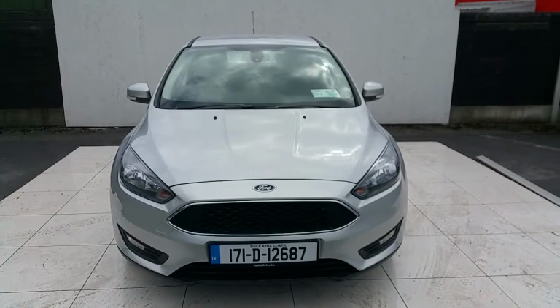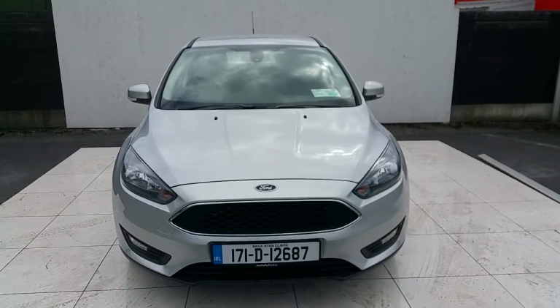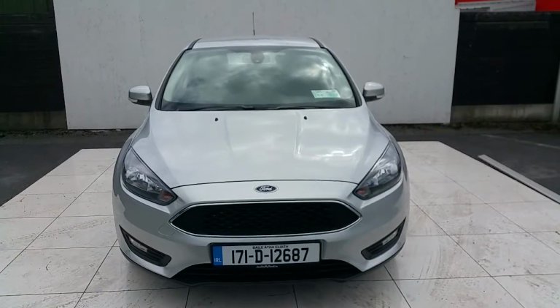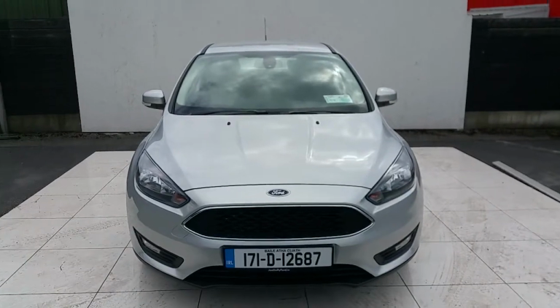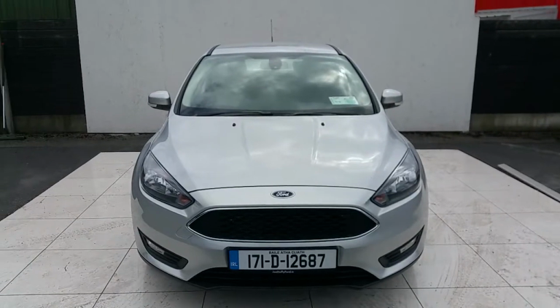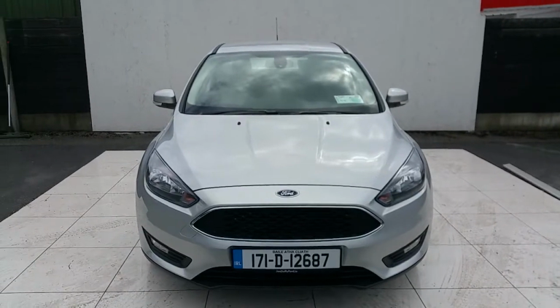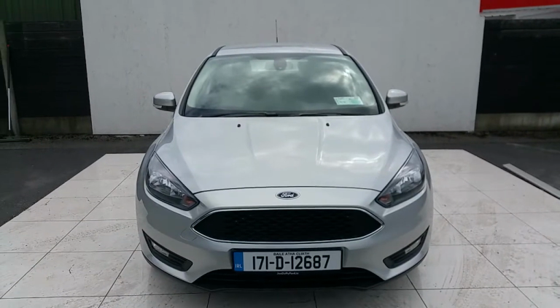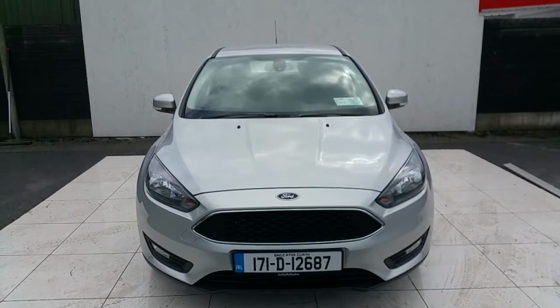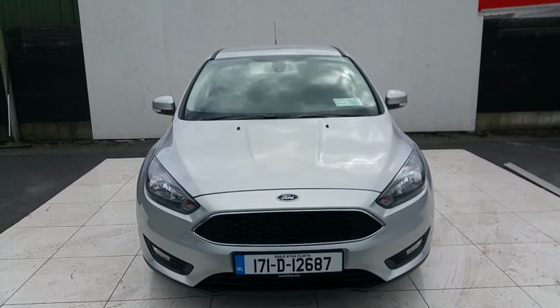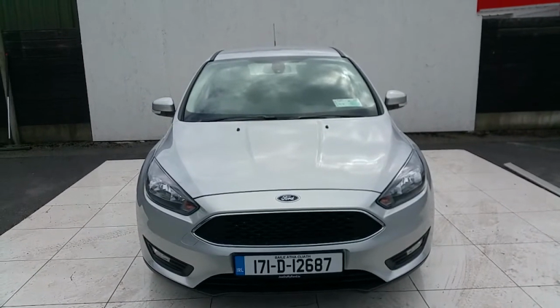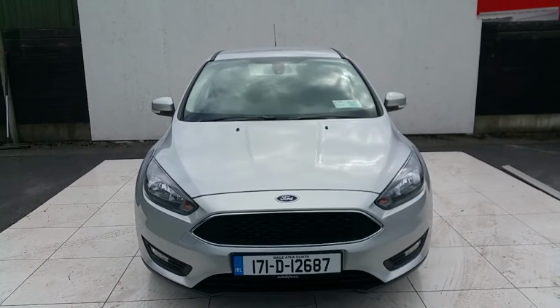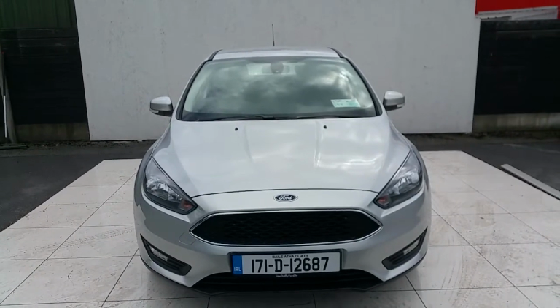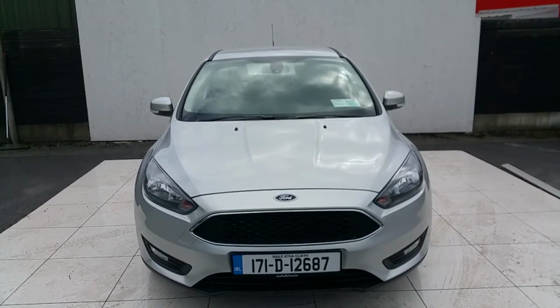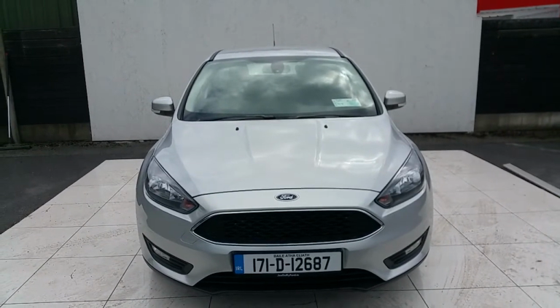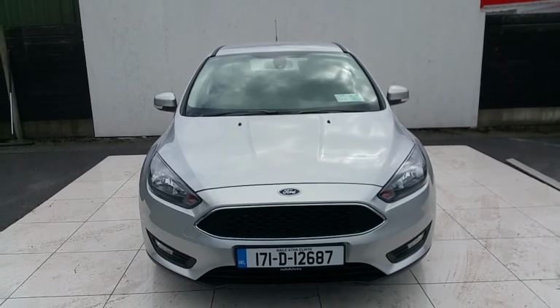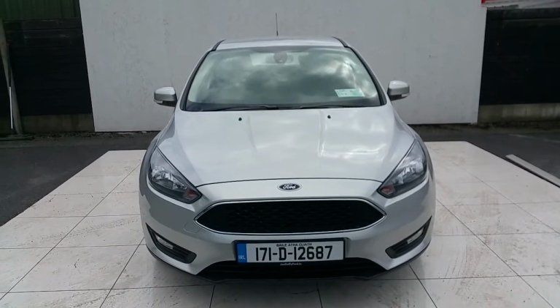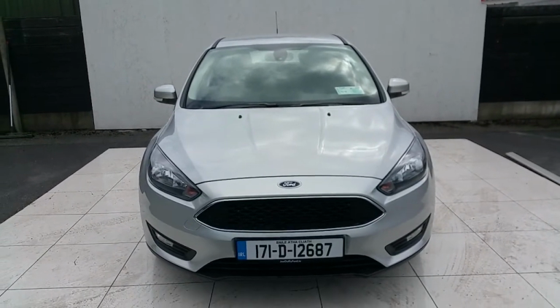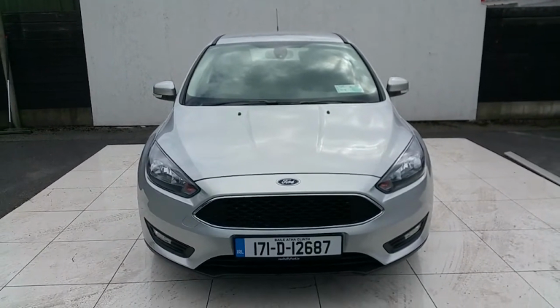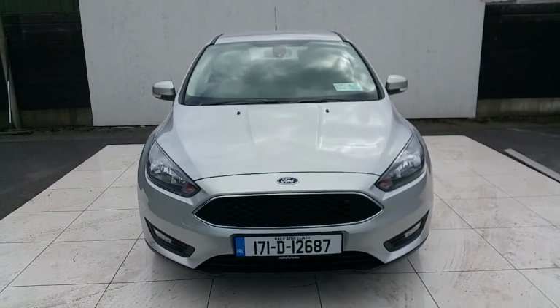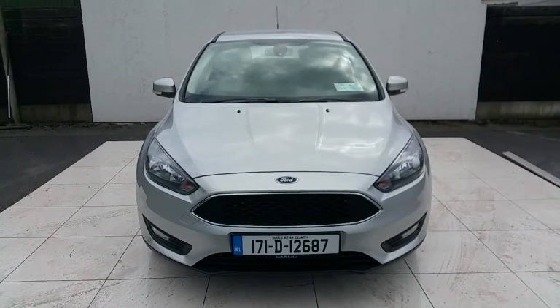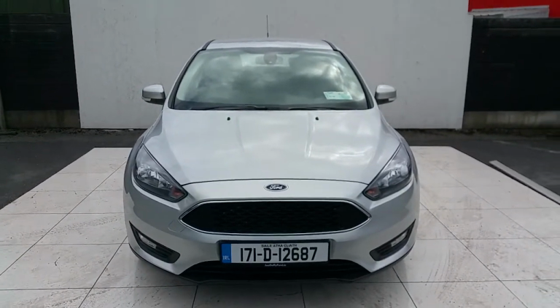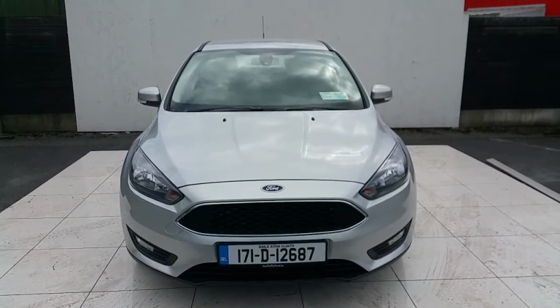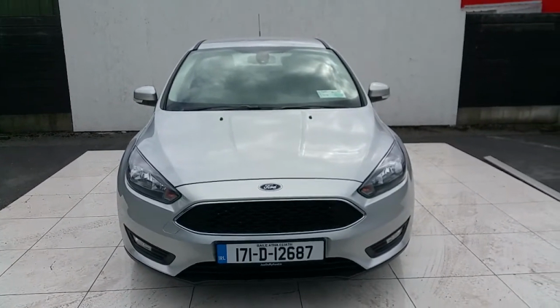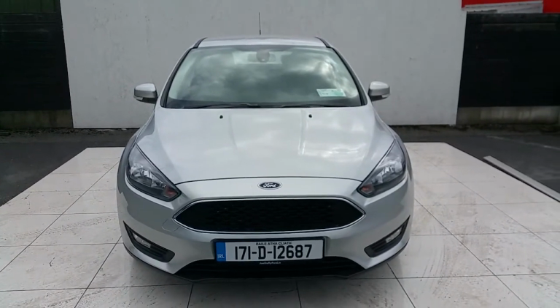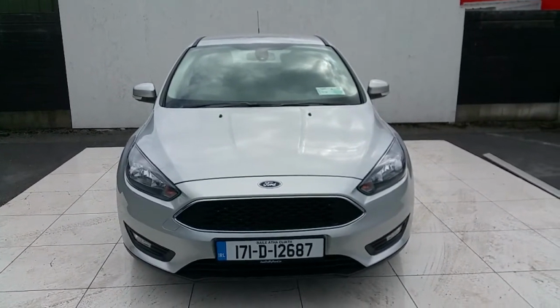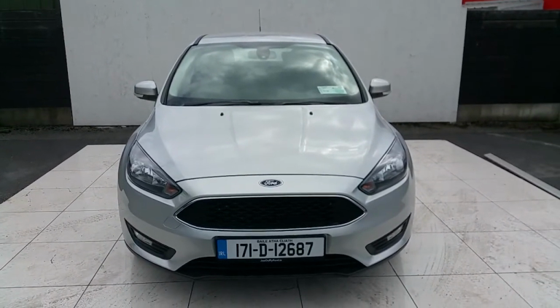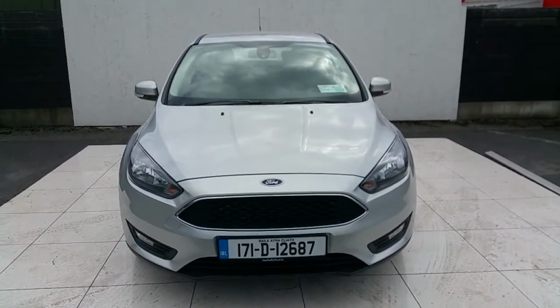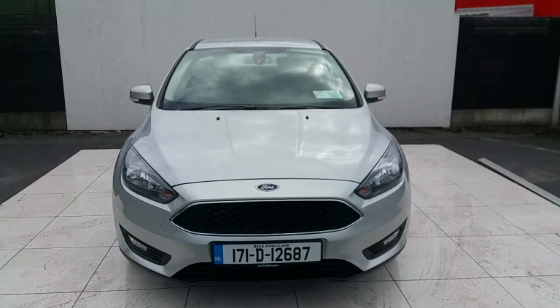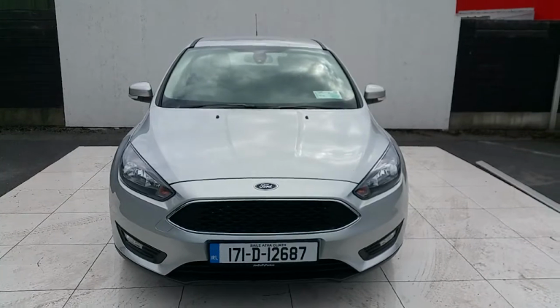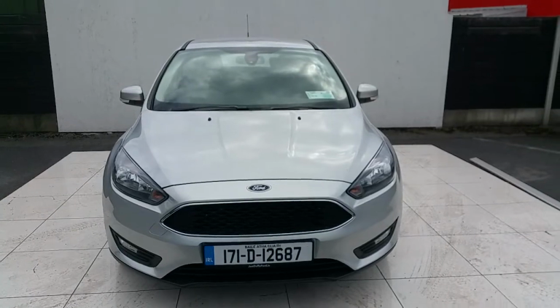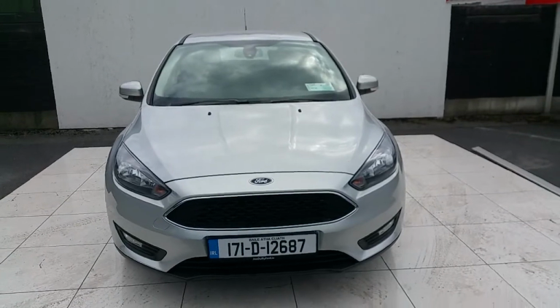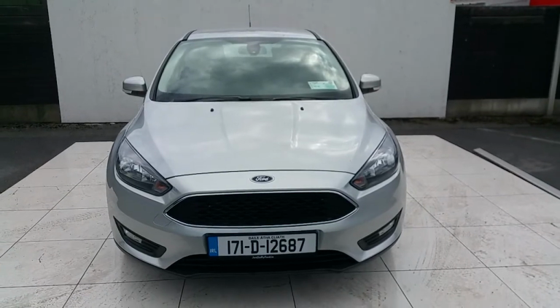Hello and welcome to Joe Luffy Ford. Right here we have a 2017 Ford Focus ST-deck.